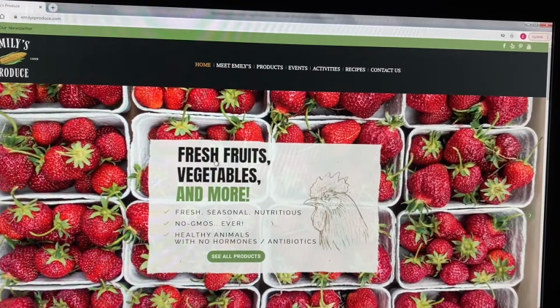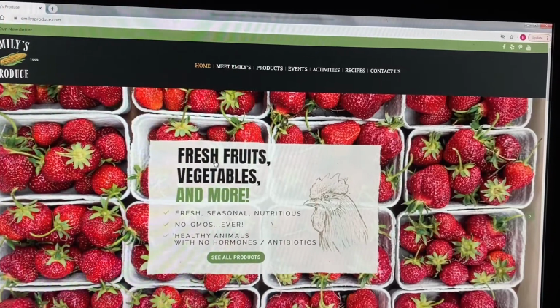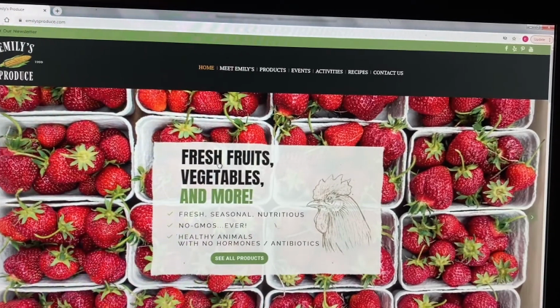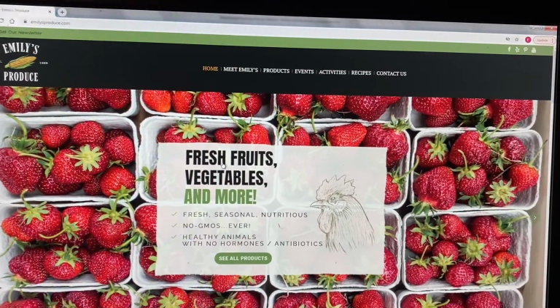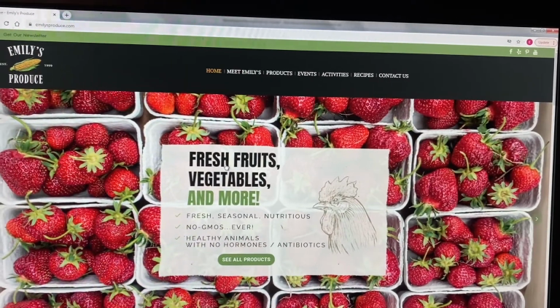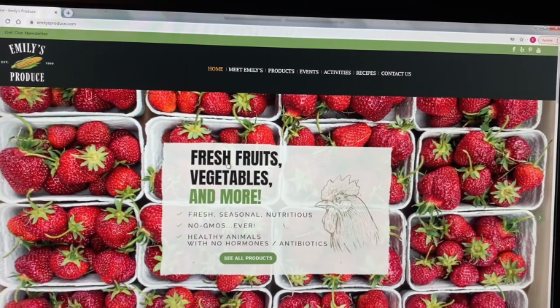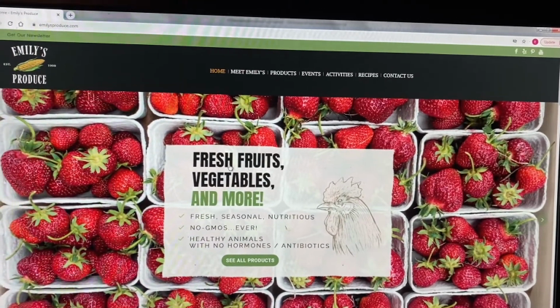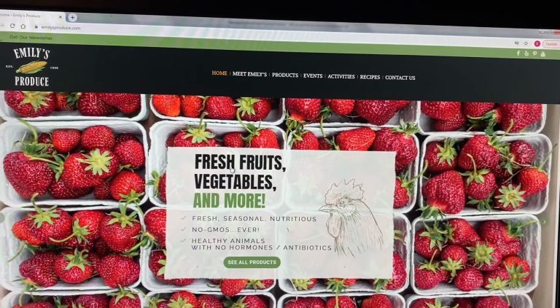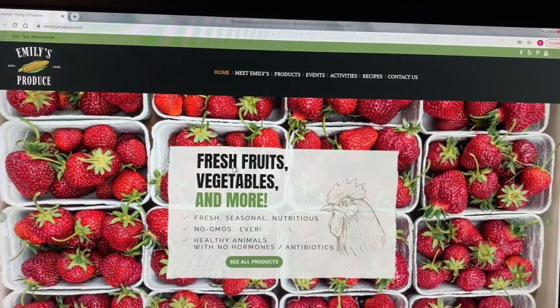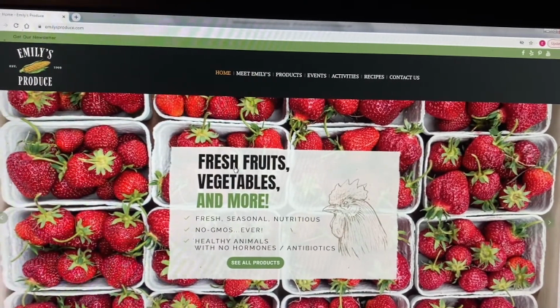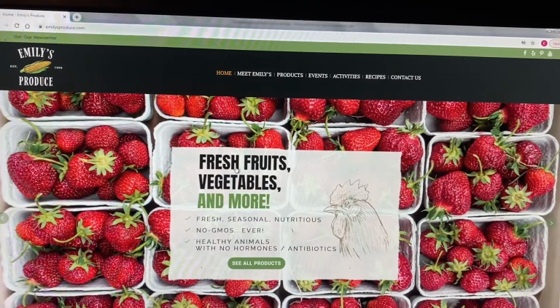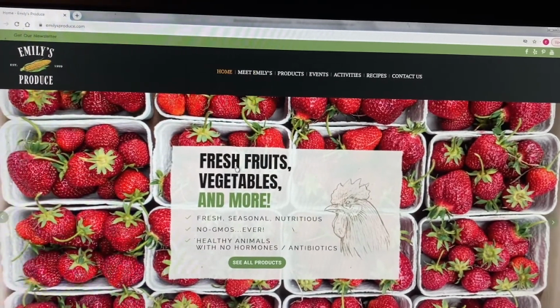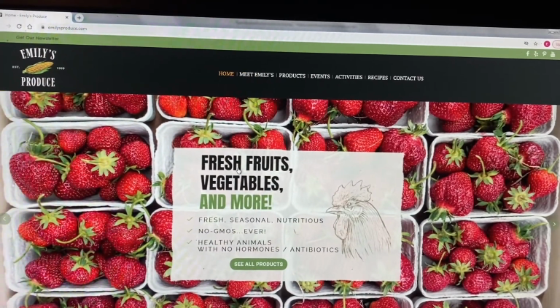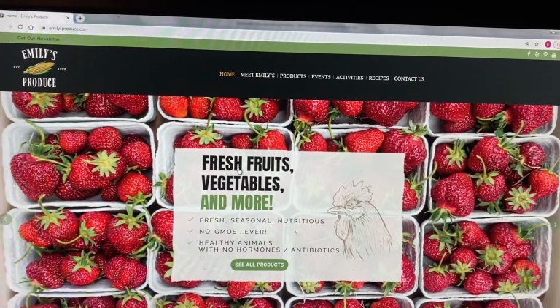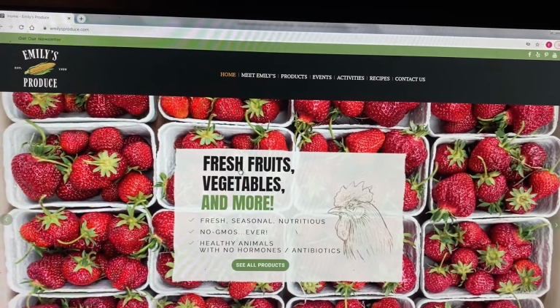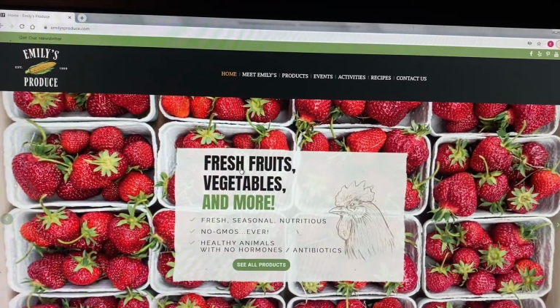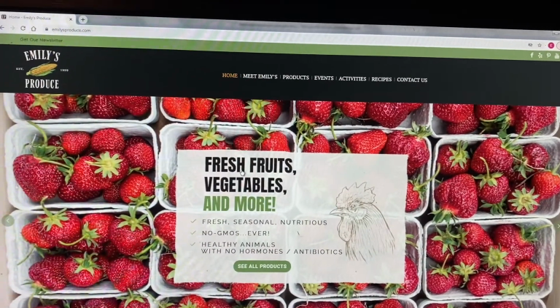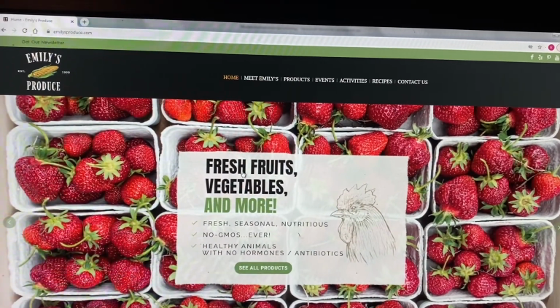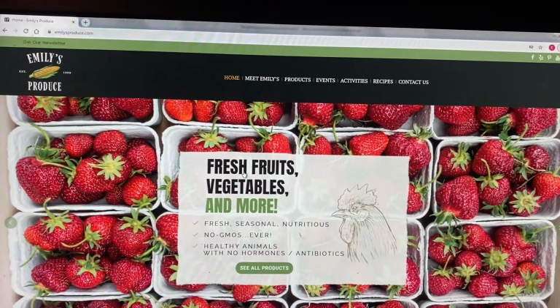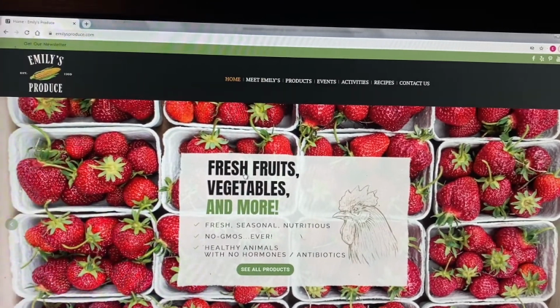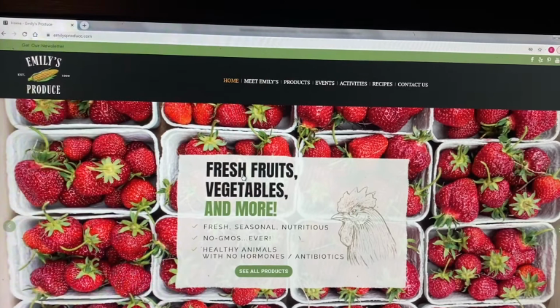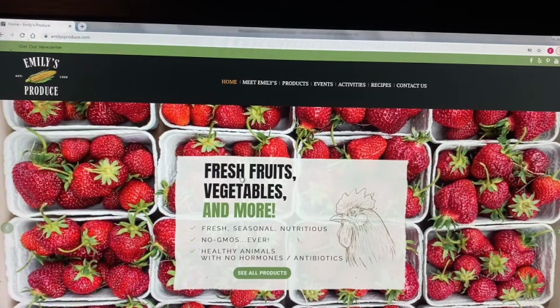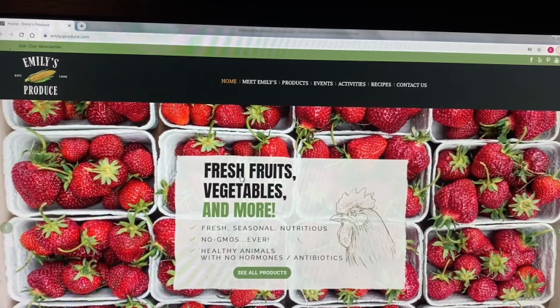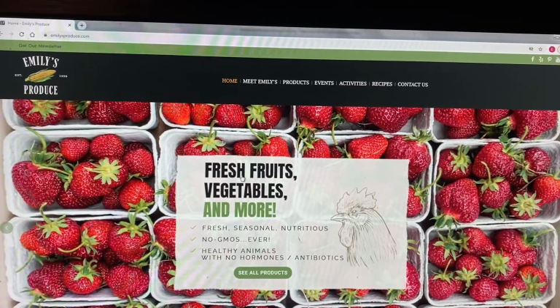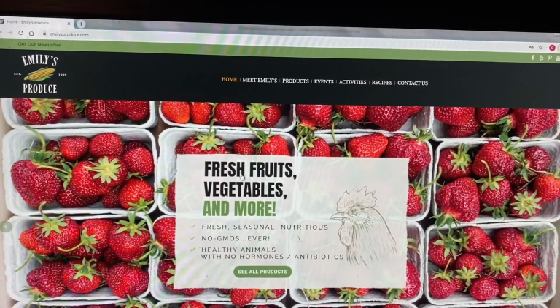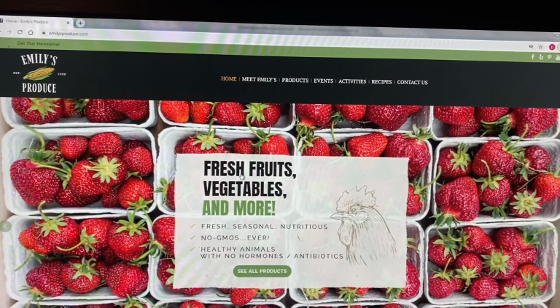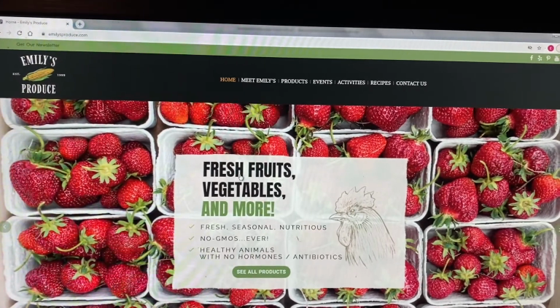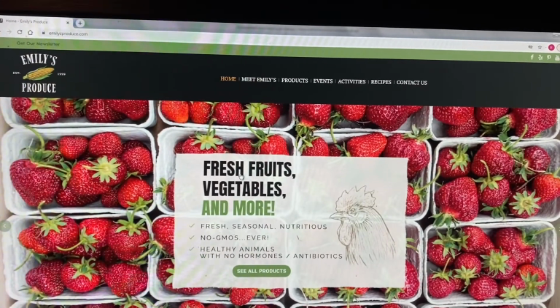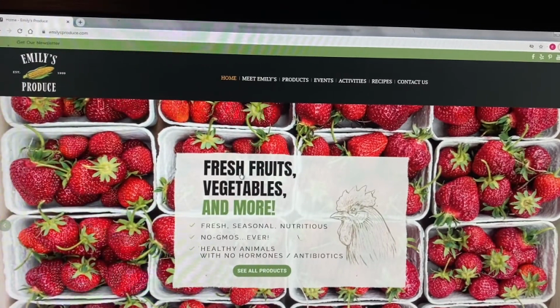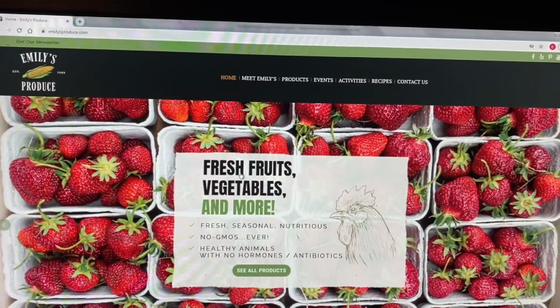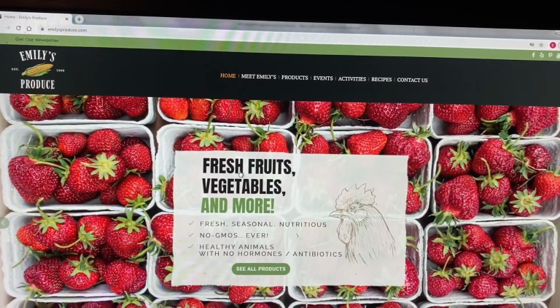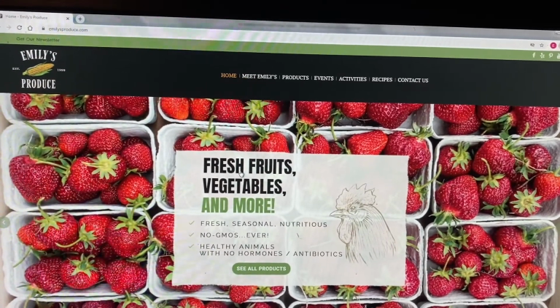Online ordering from Emily's Produce is at your fingertips. Visit EmilysProduce.com — start there.